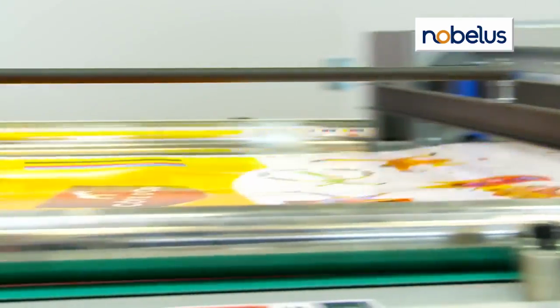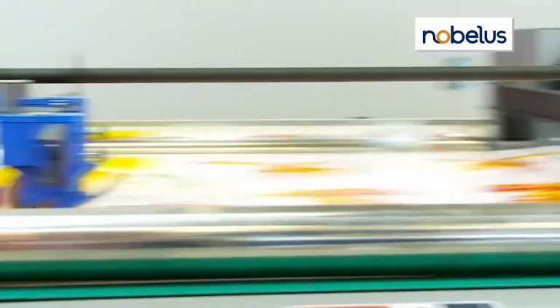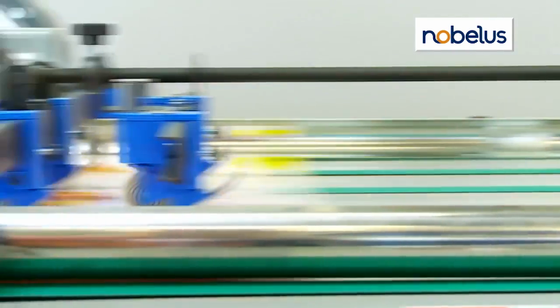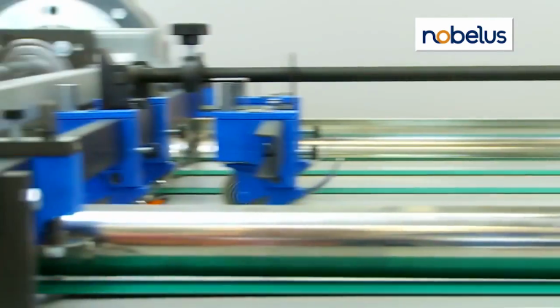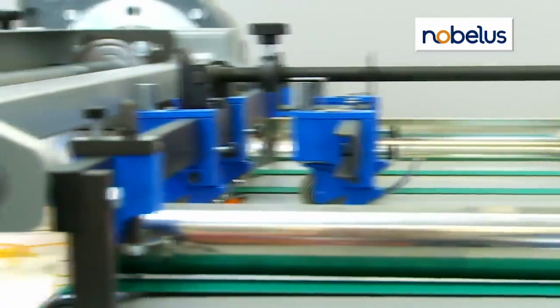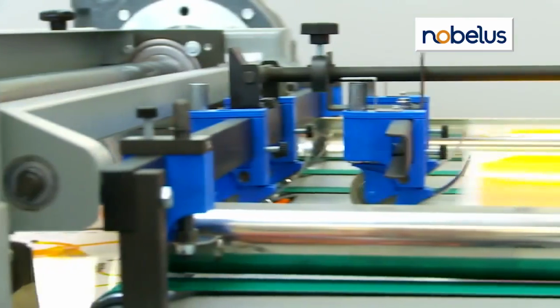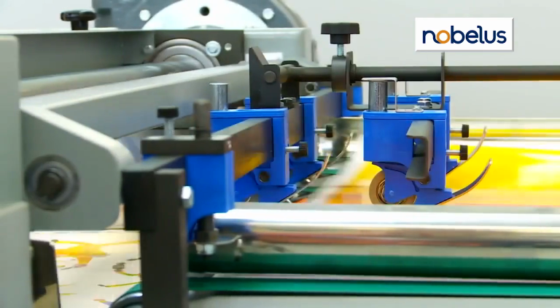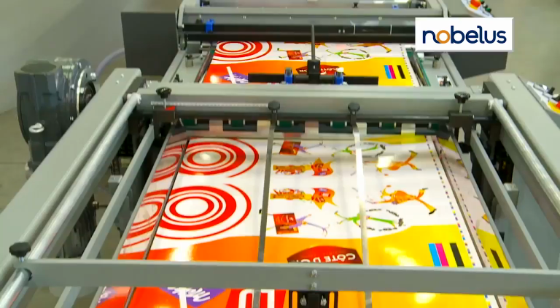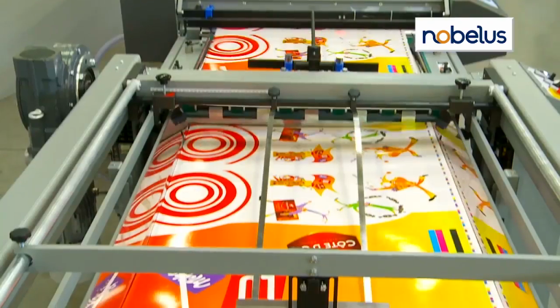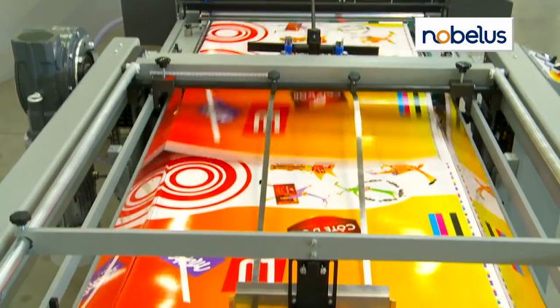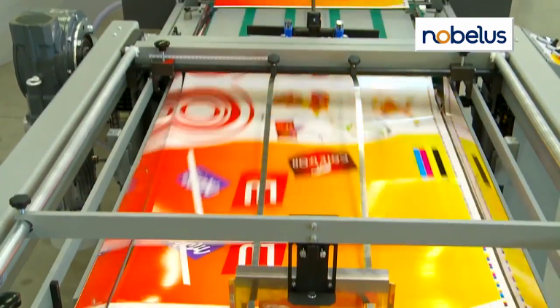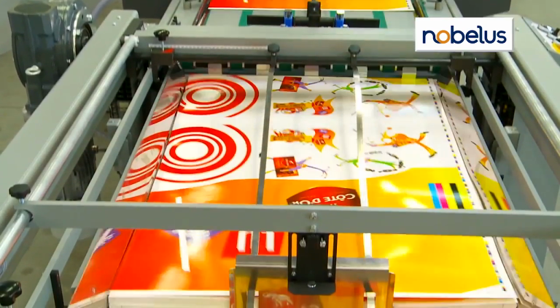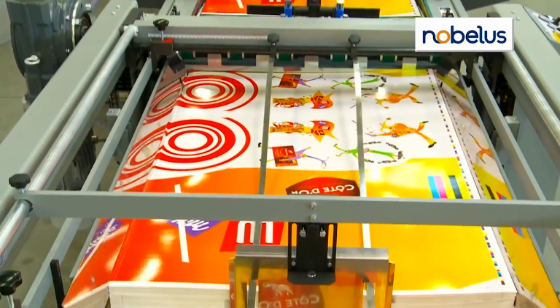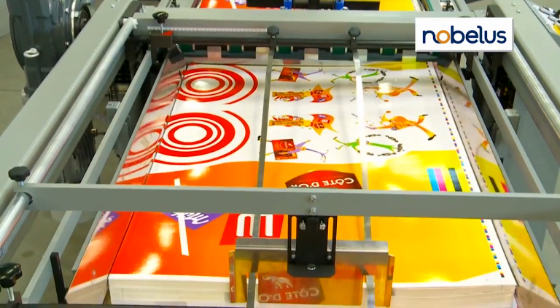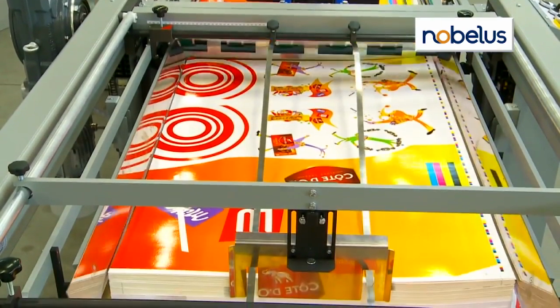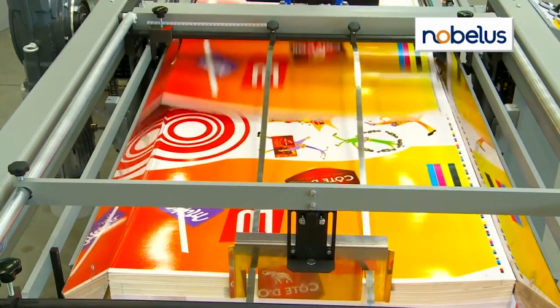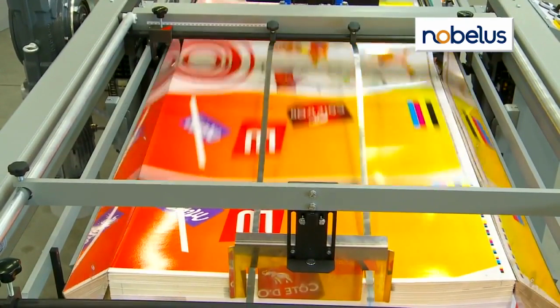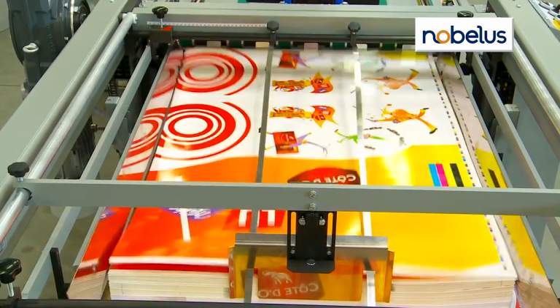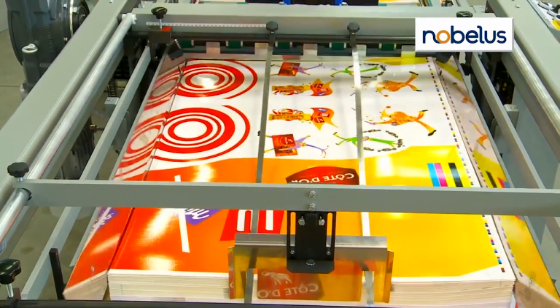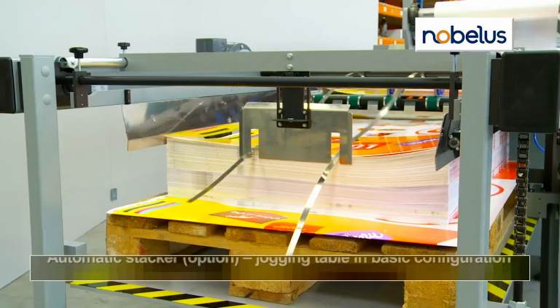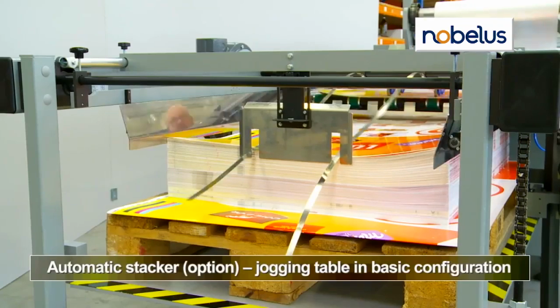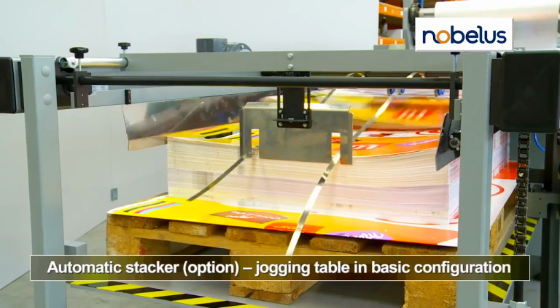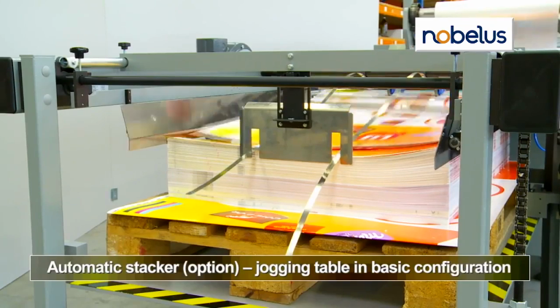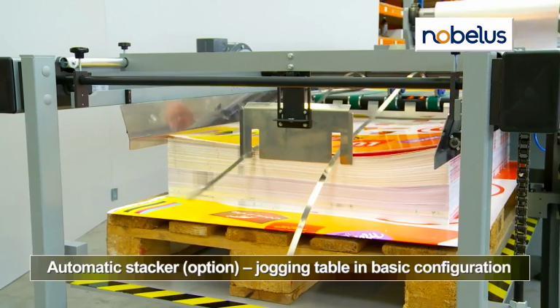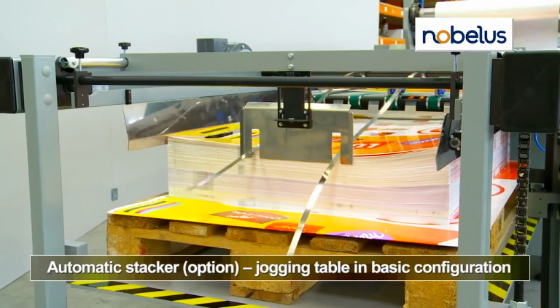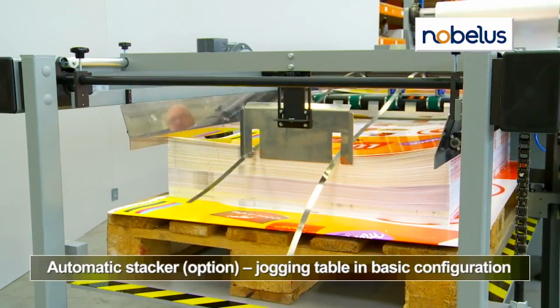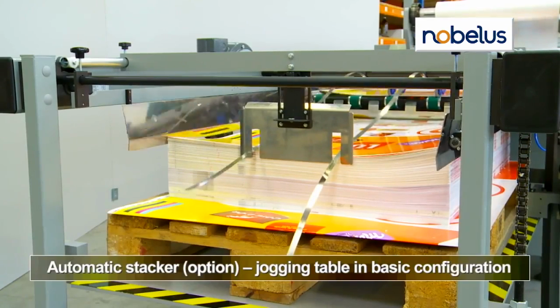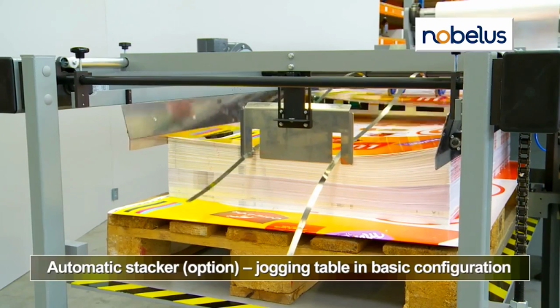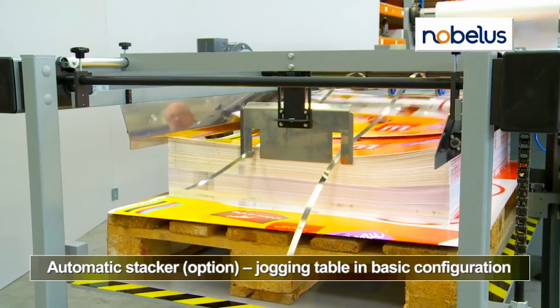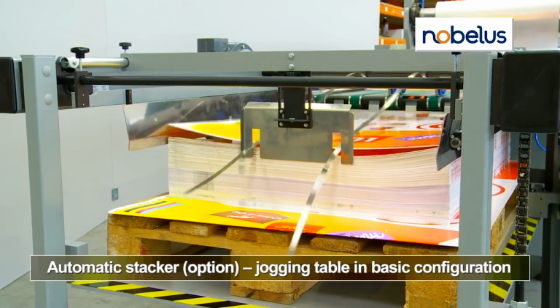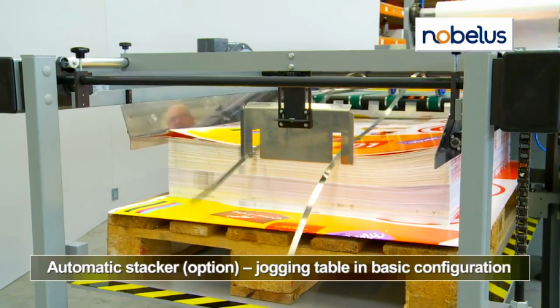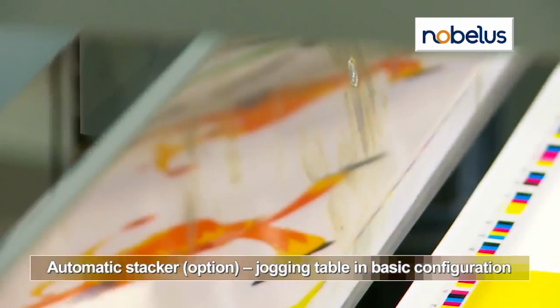The jogging table collects sheets for easy removal. An optional automatic pallet stacker is available.